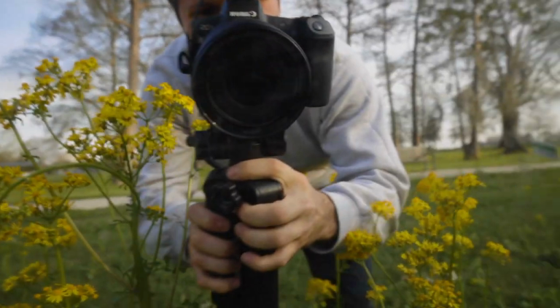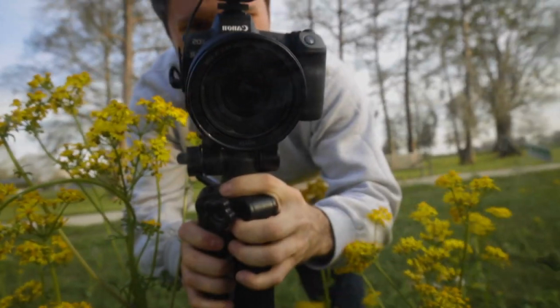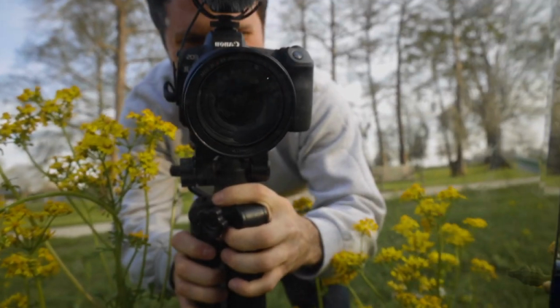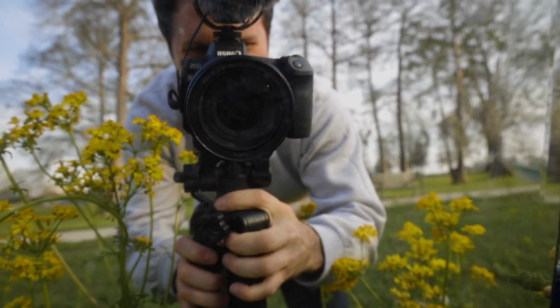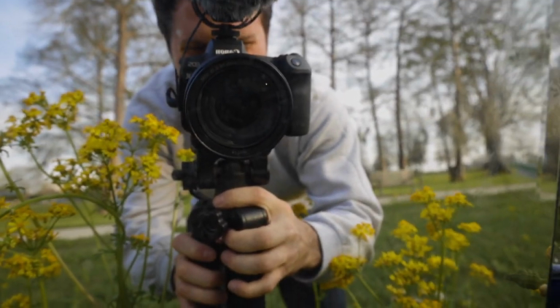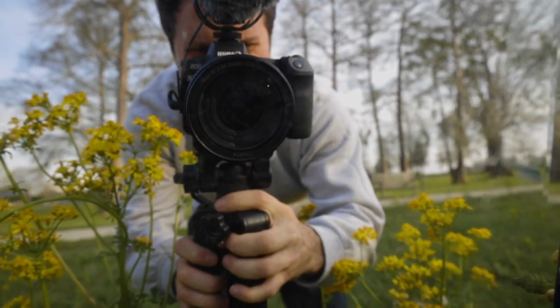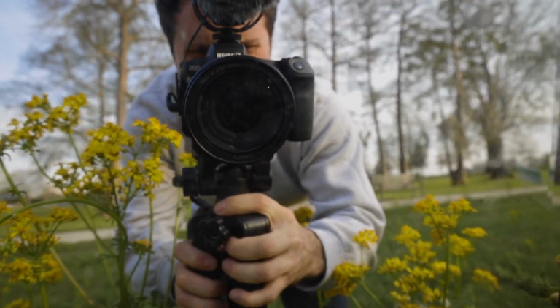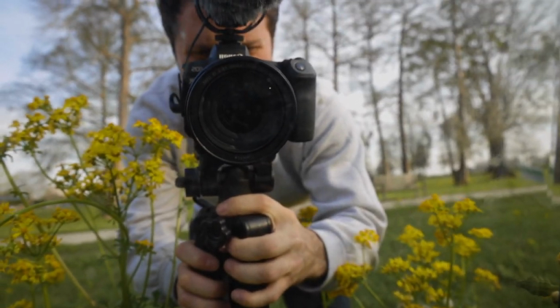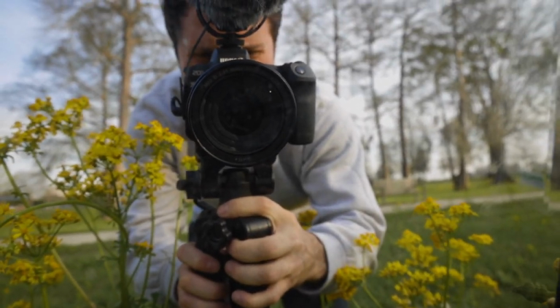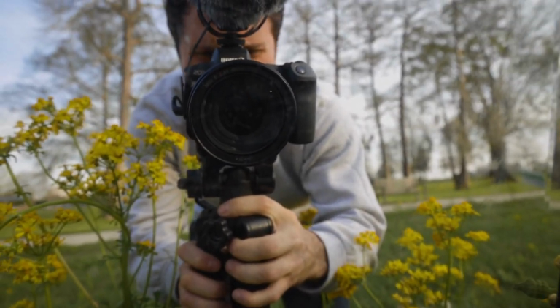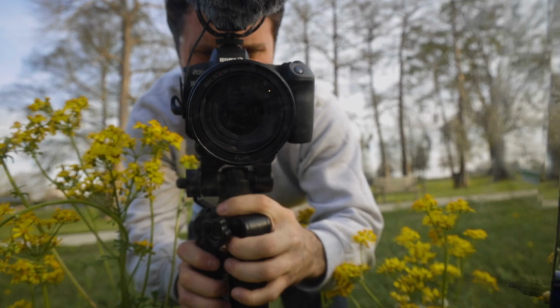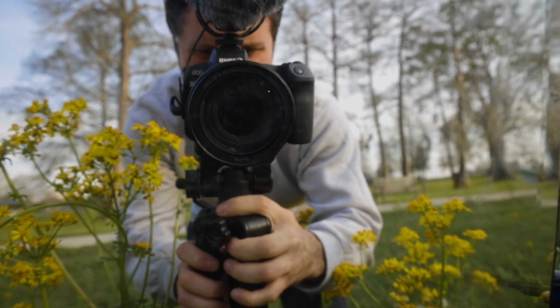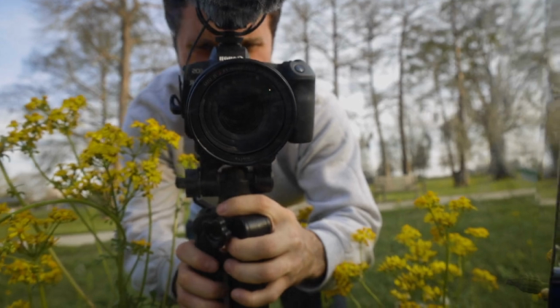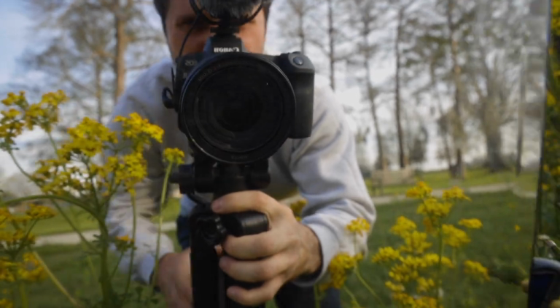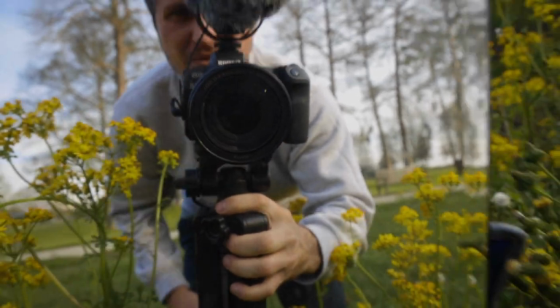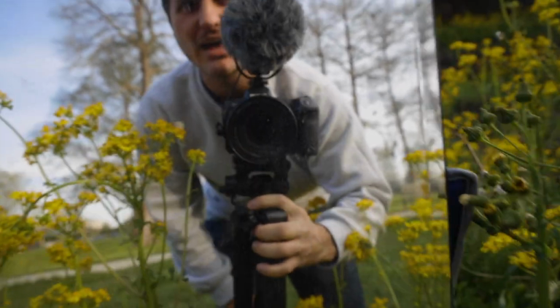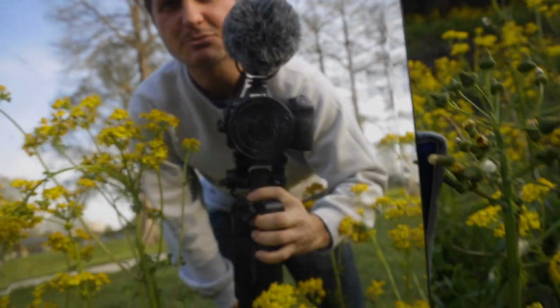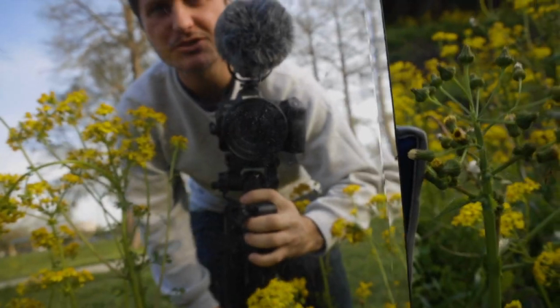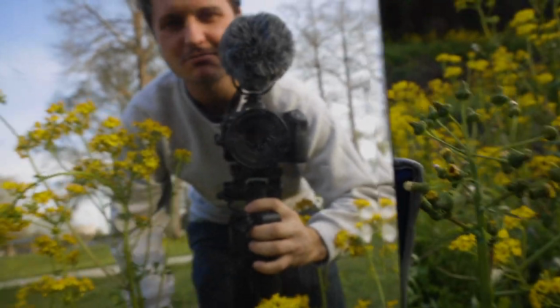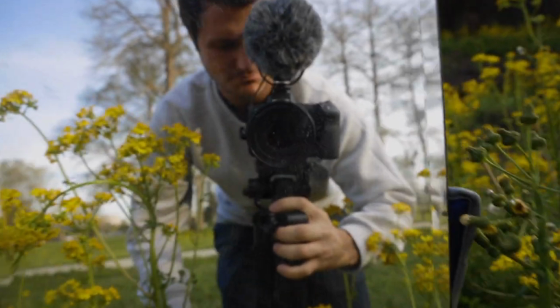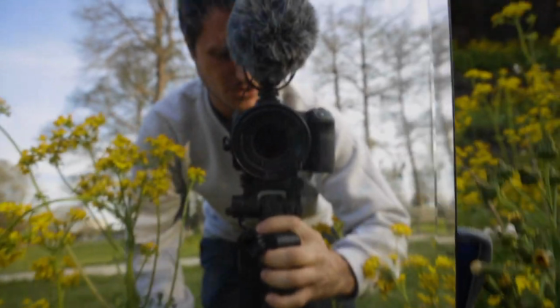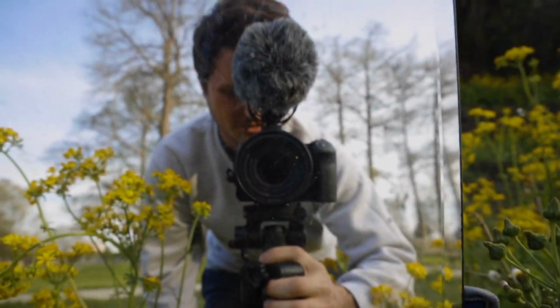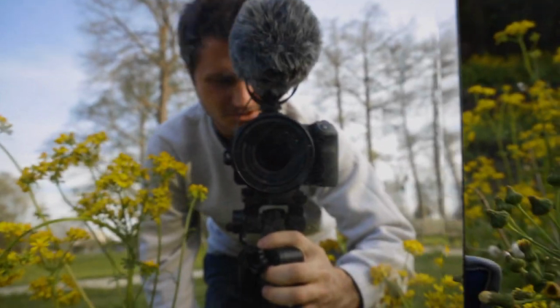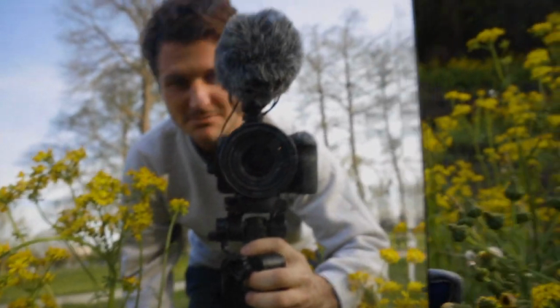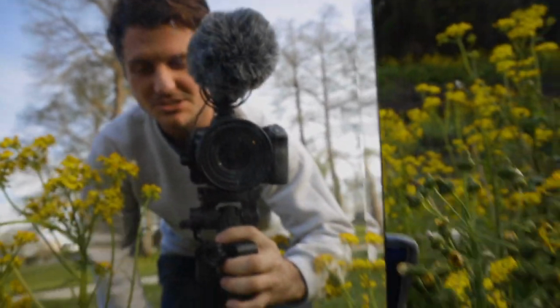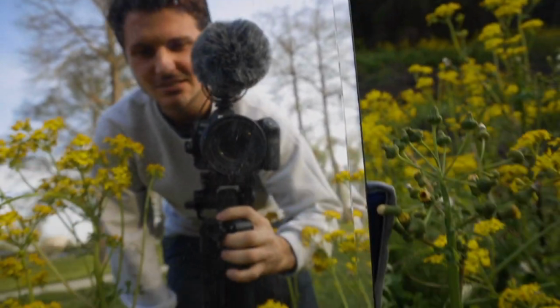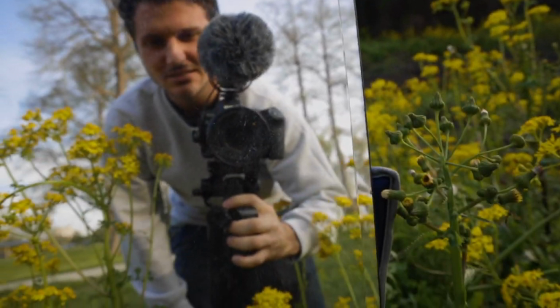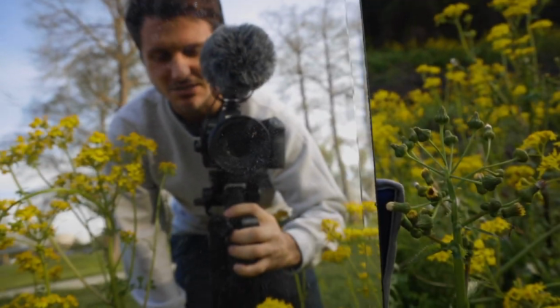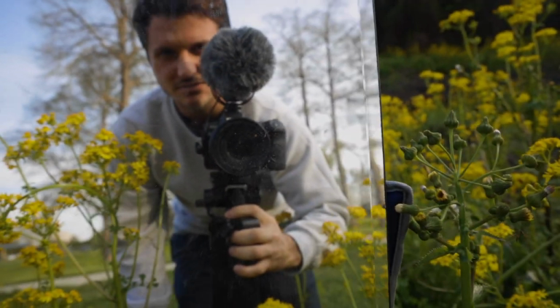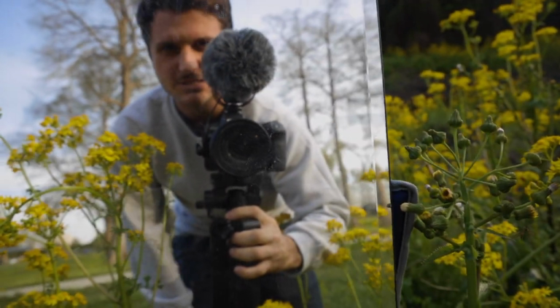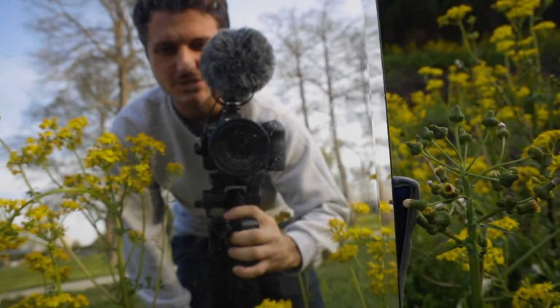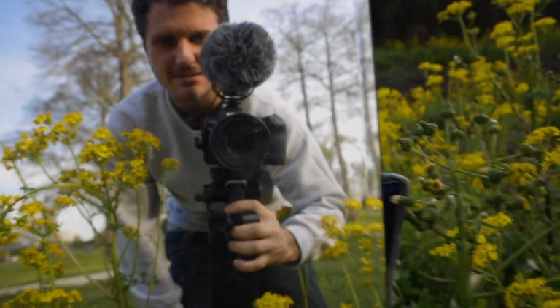Today we're shooting on the Canon EOS R. It's a very capable camera and it should be able to produce a pretty good image. So let's see if we can do that.